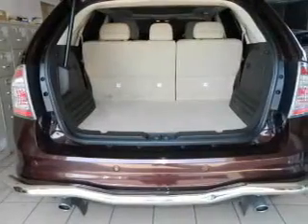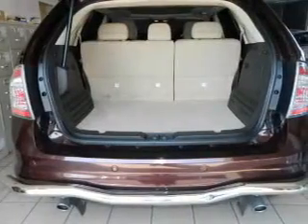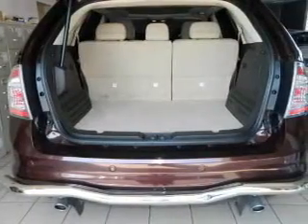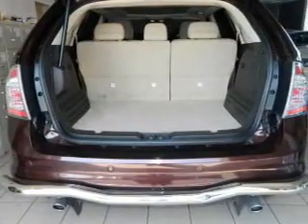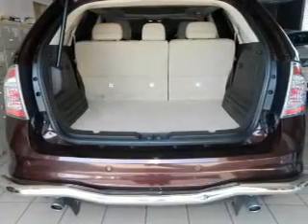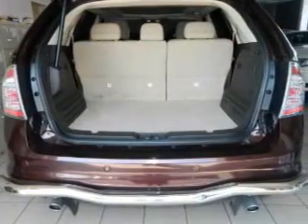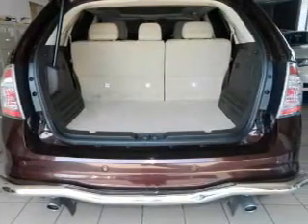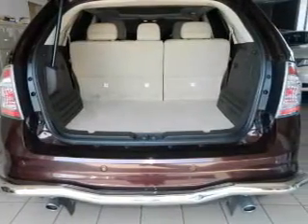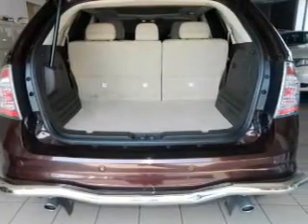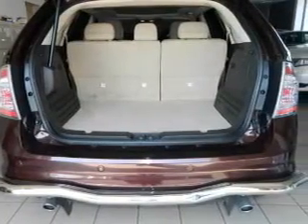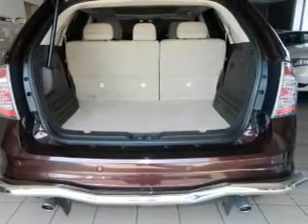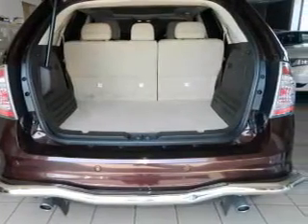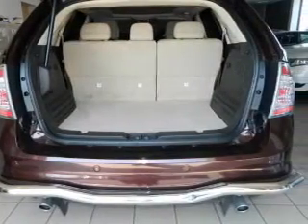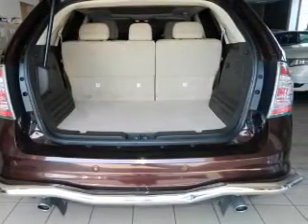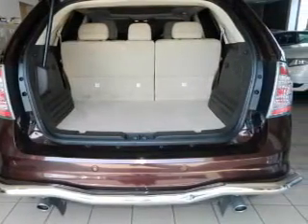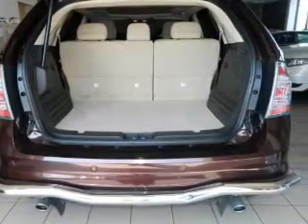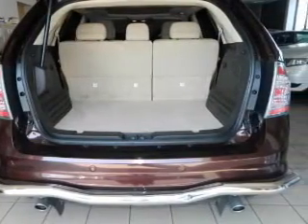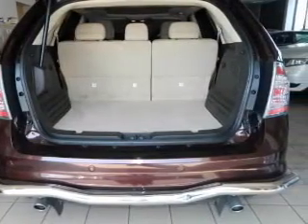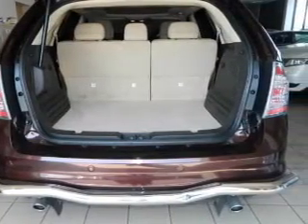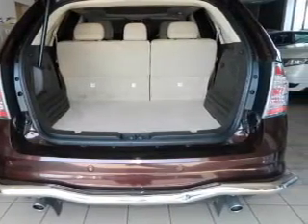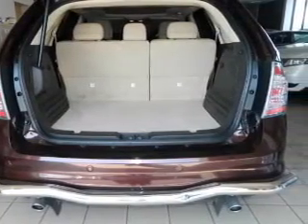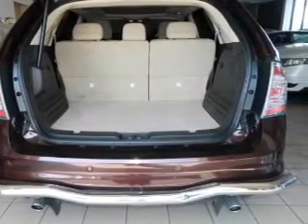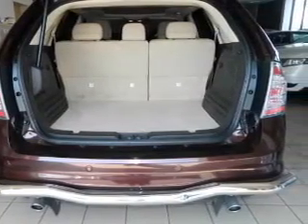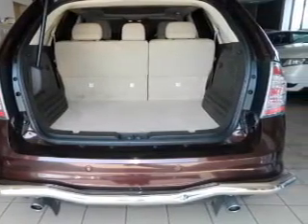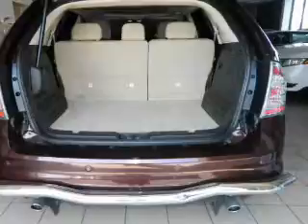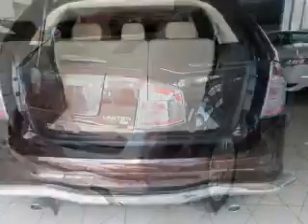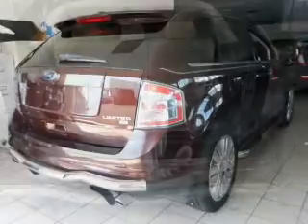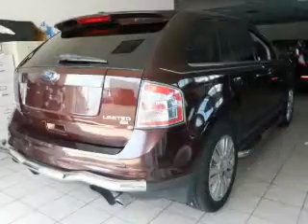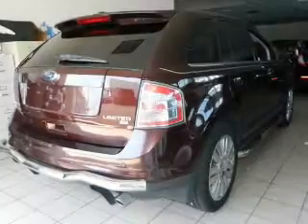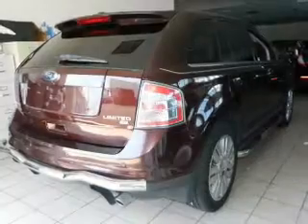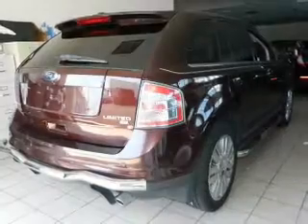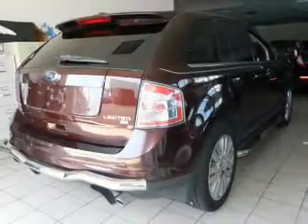Keyless entry, power door locks, power windows, cruise control, power steering.